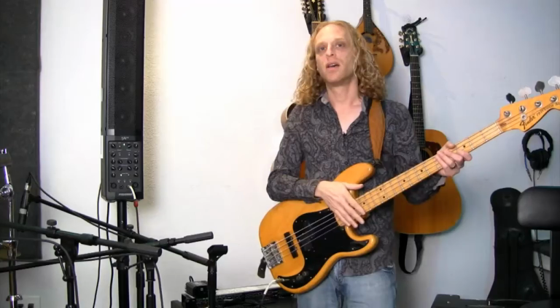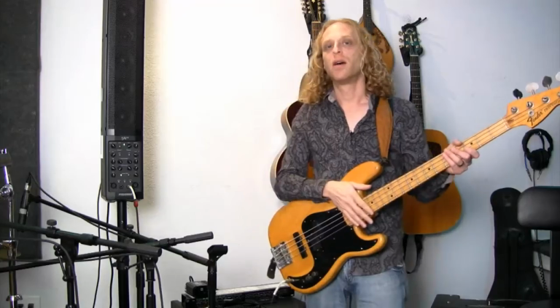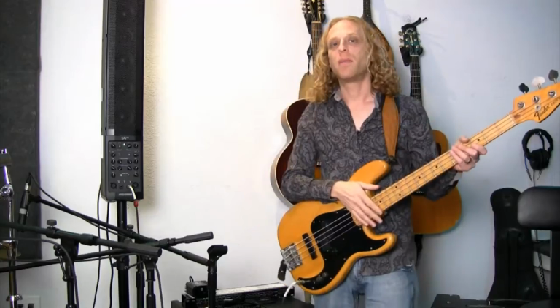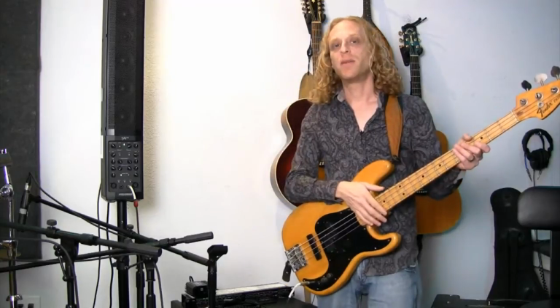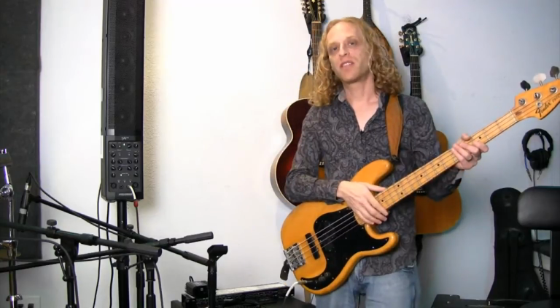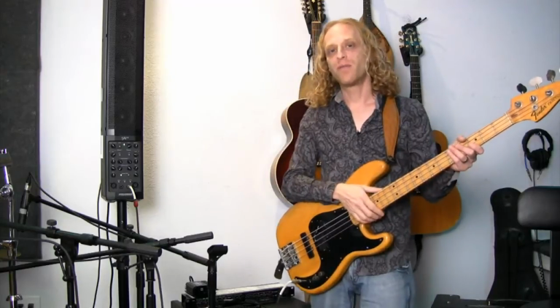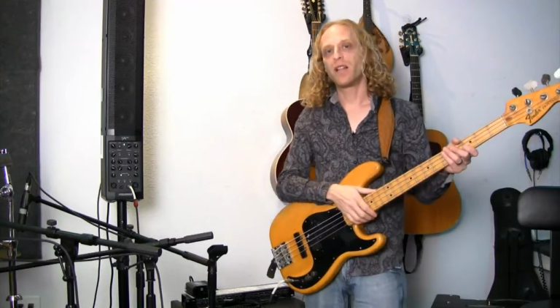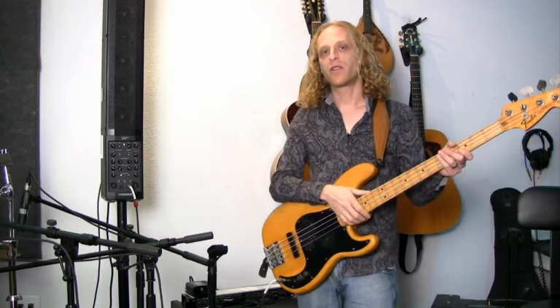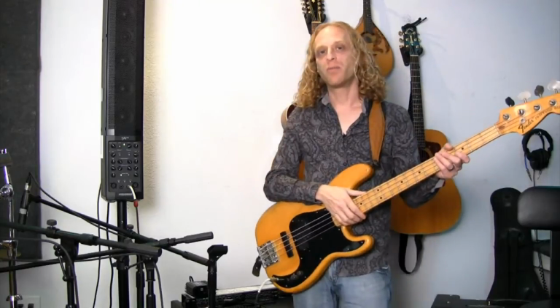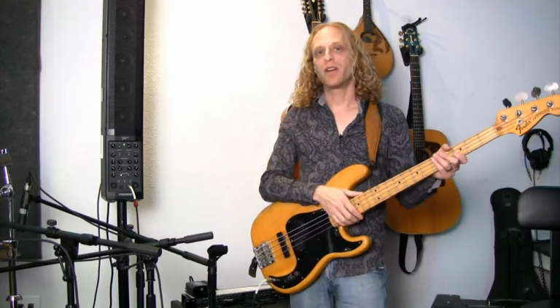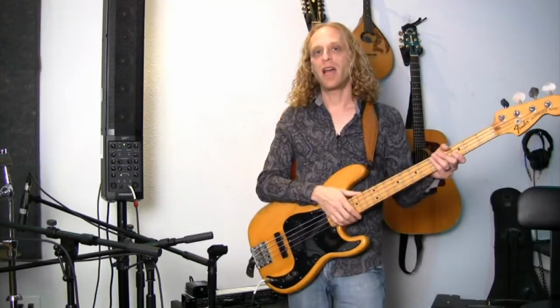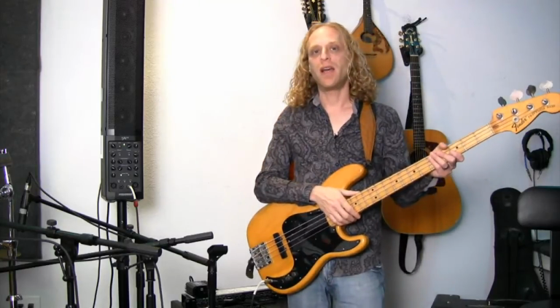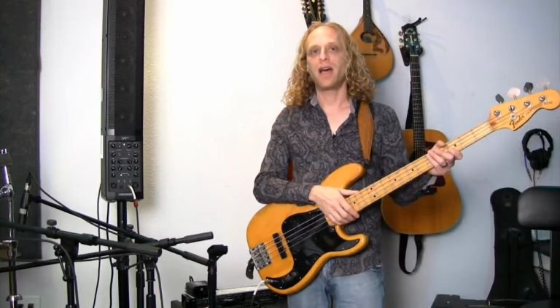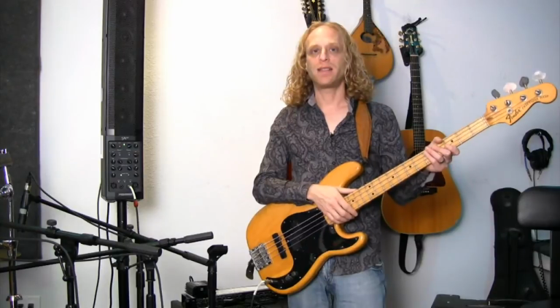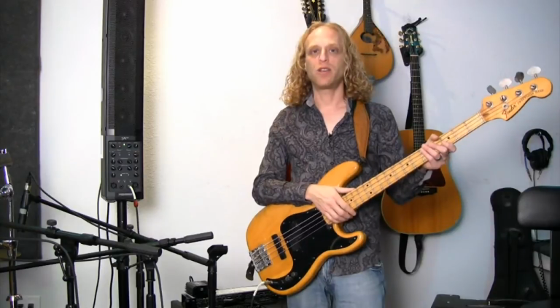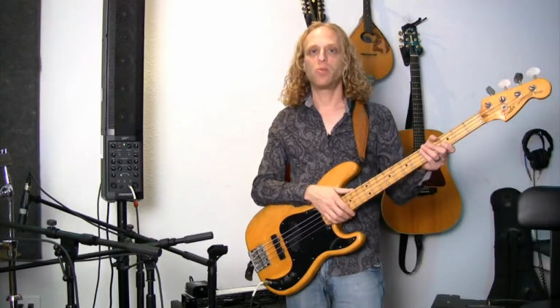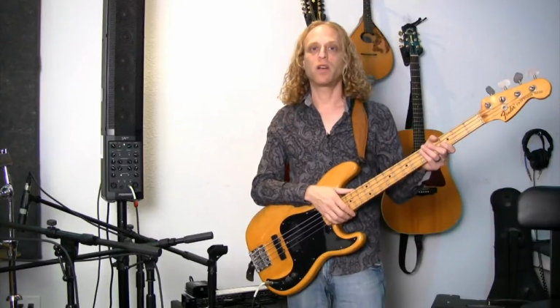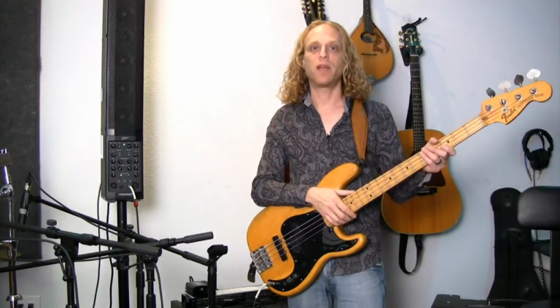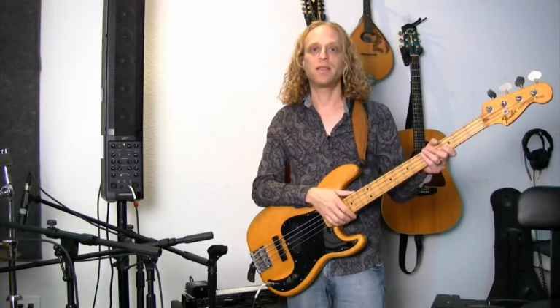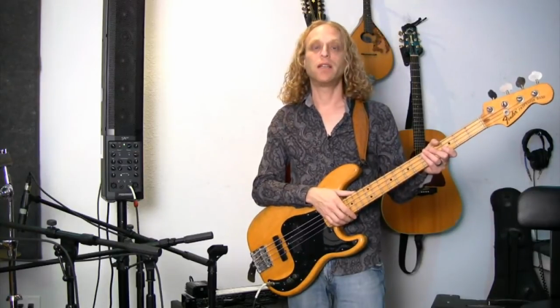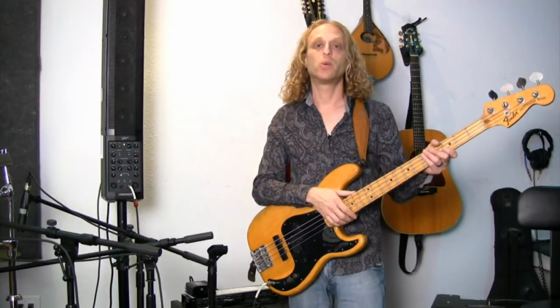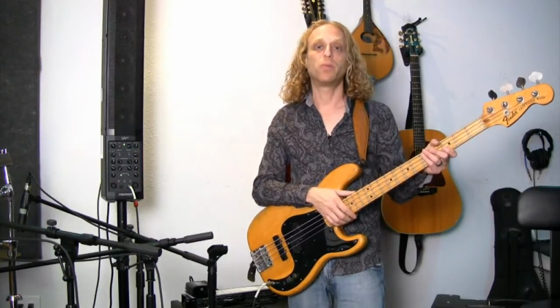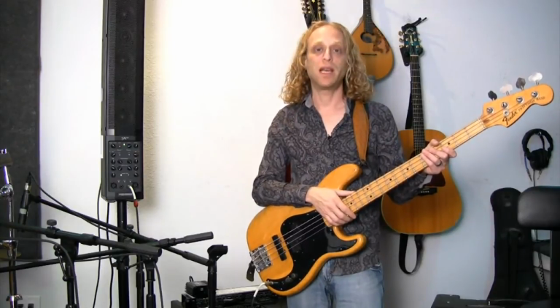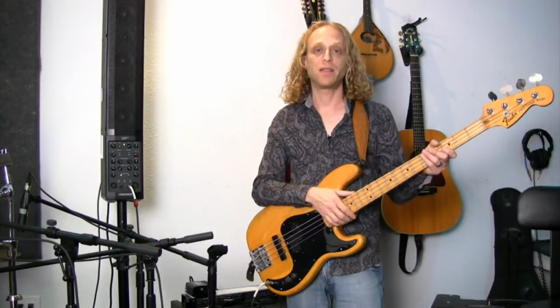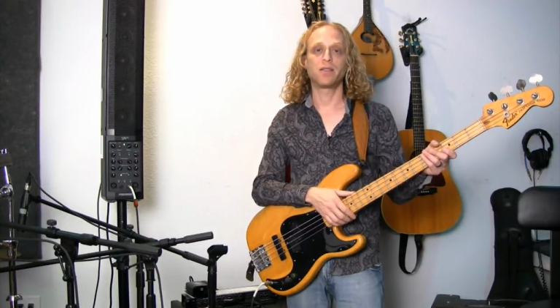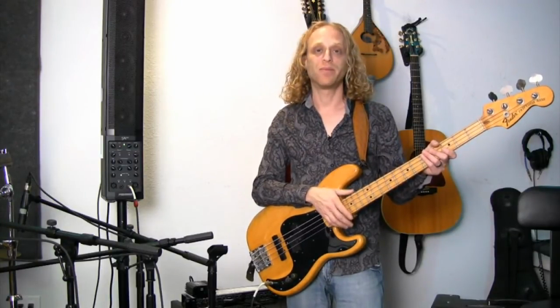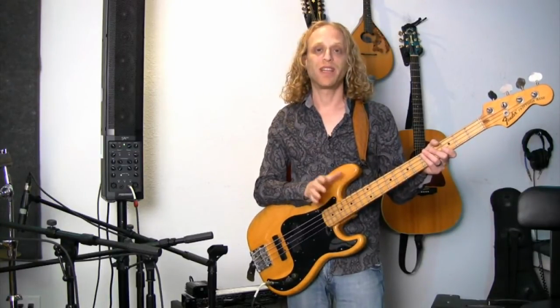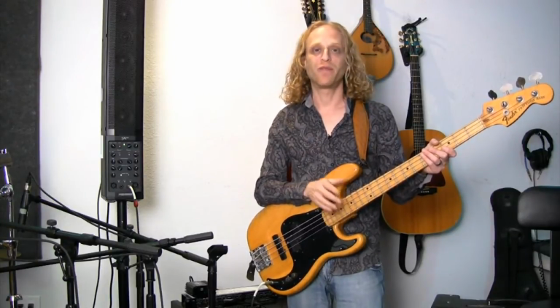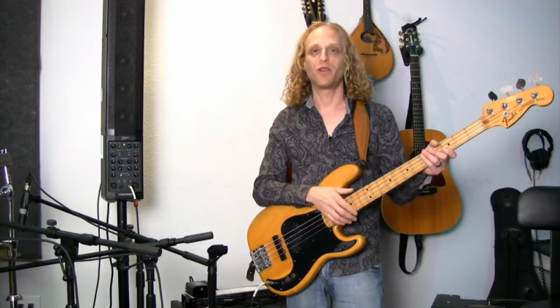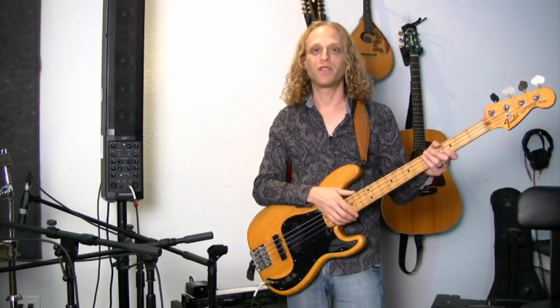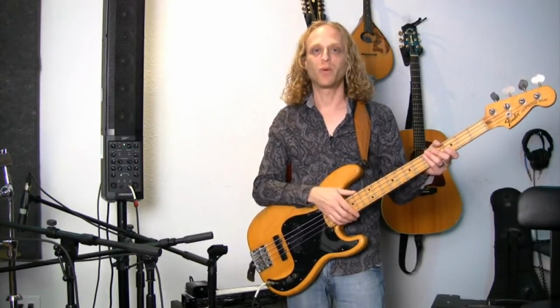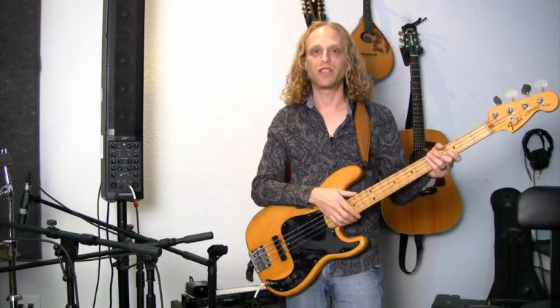My name is Cliff Wallach-Greenberg and that is how you plug a bass into a PA system. Thank you very much for watching.